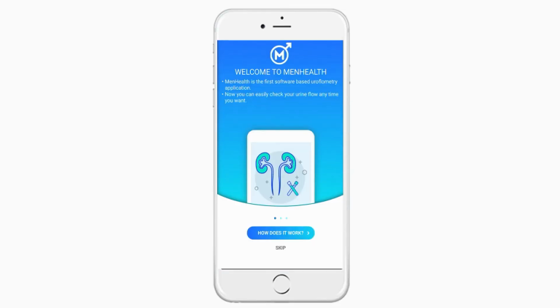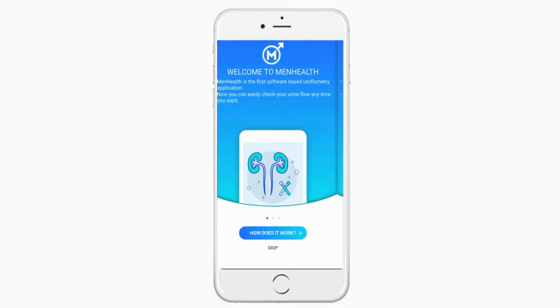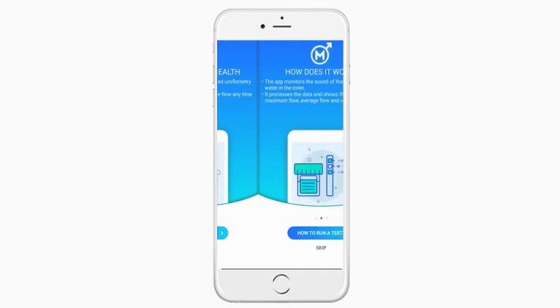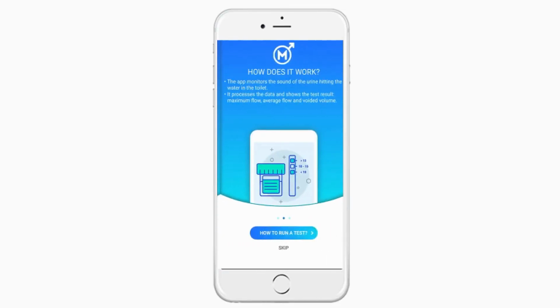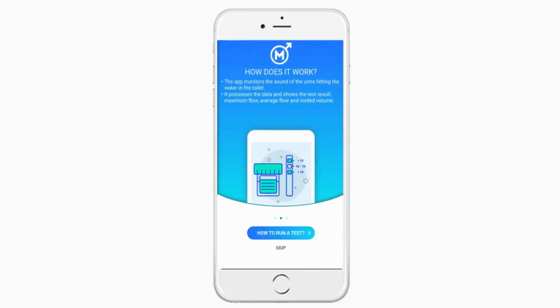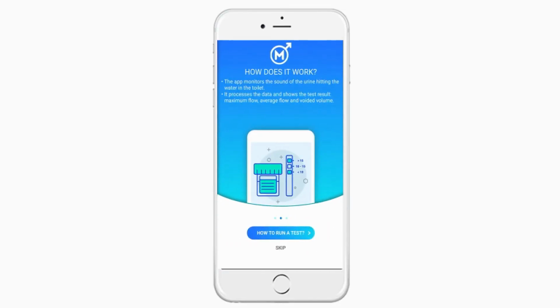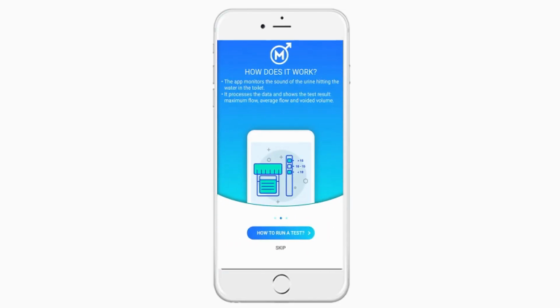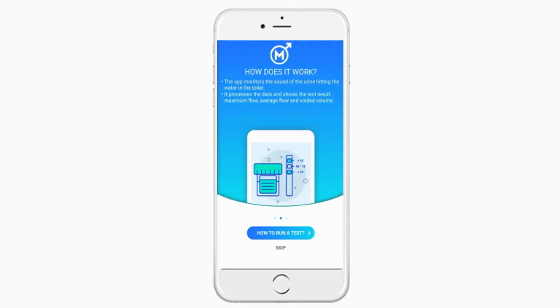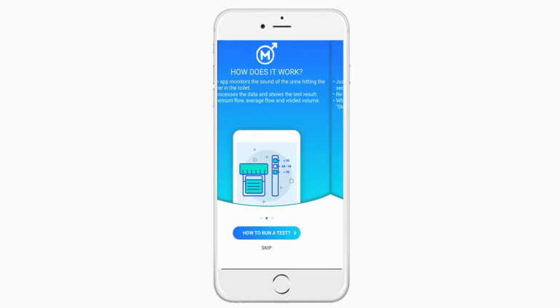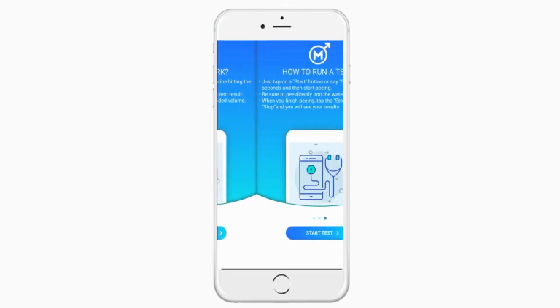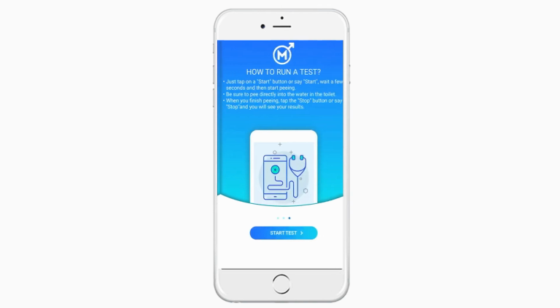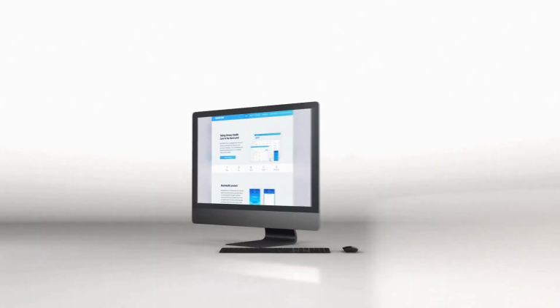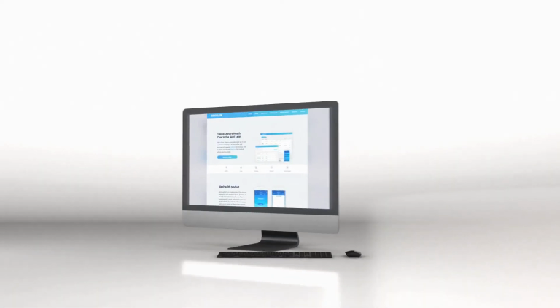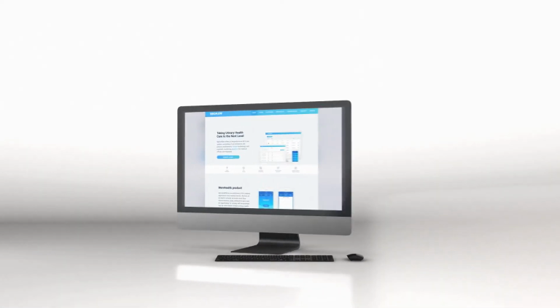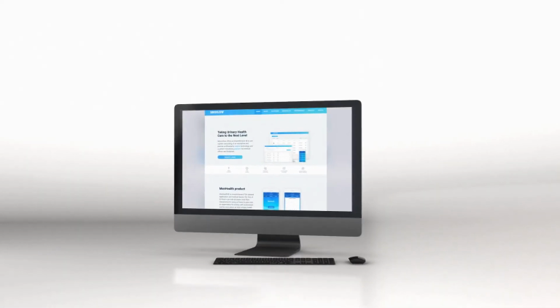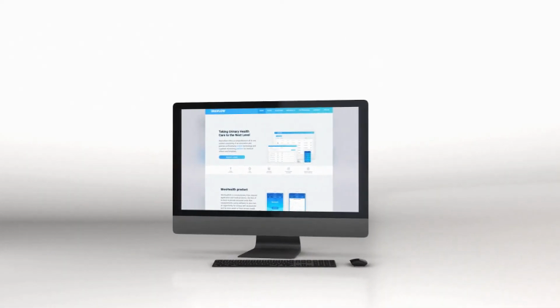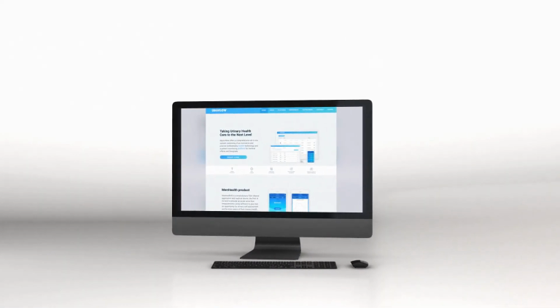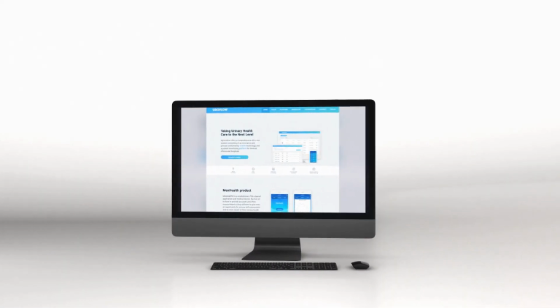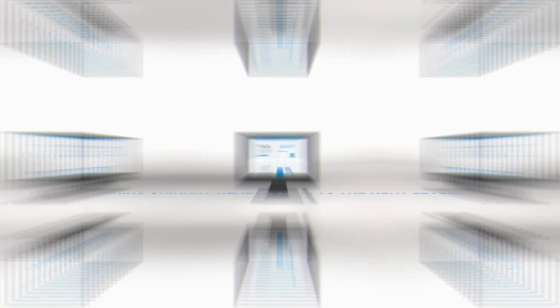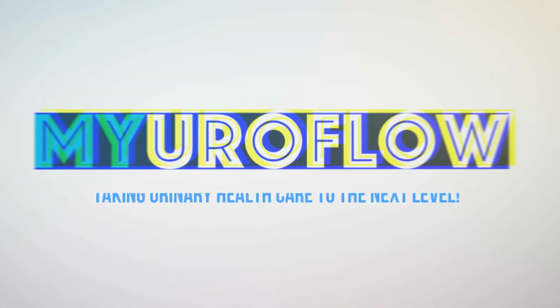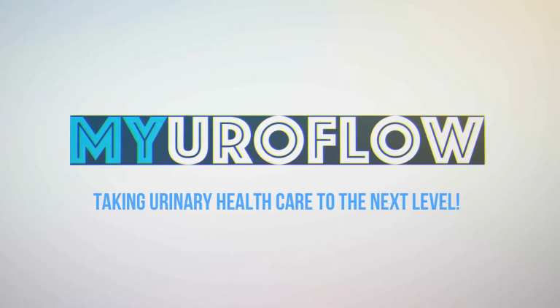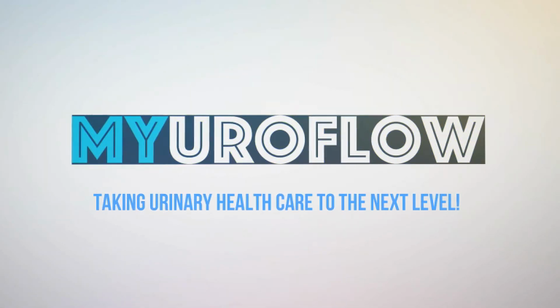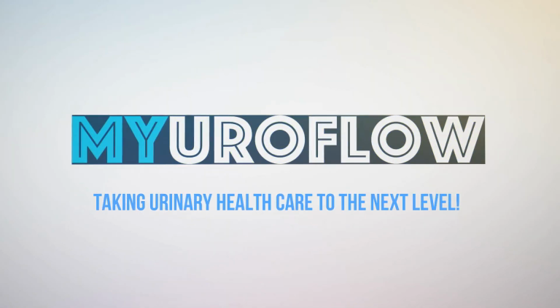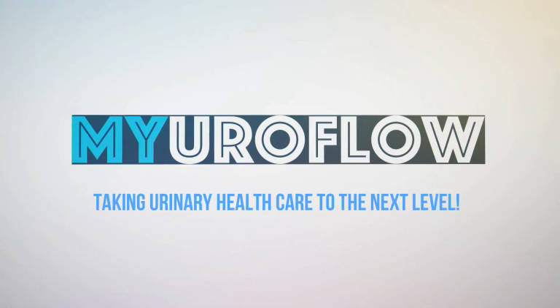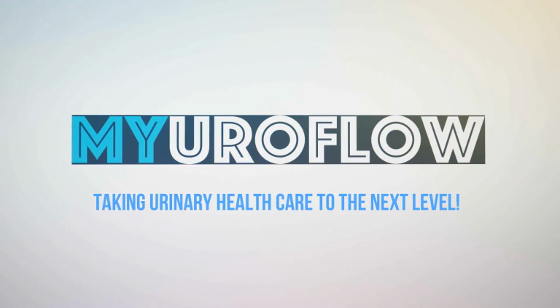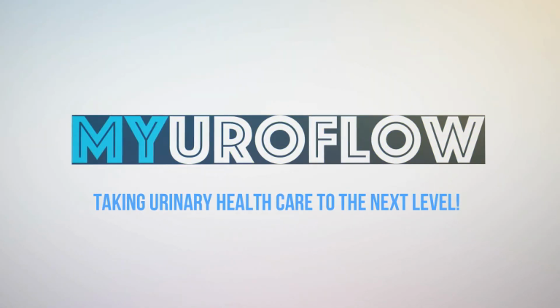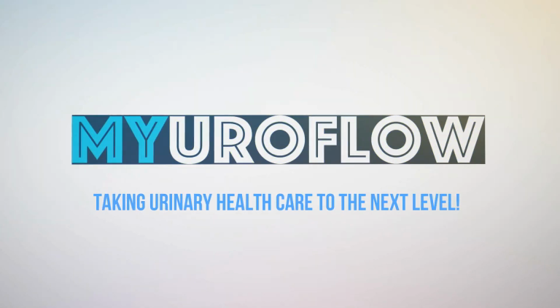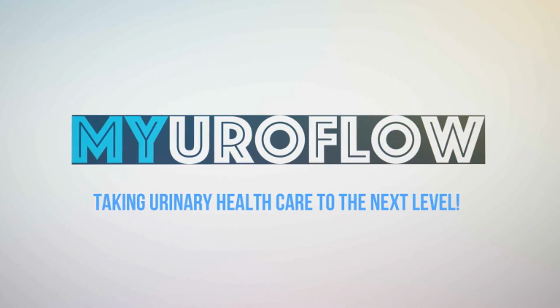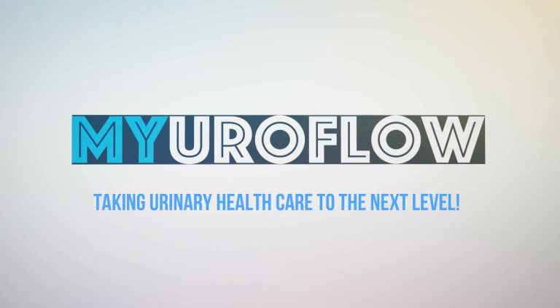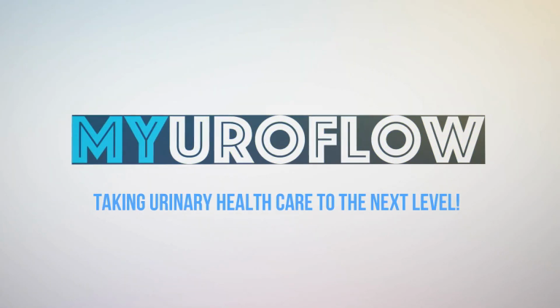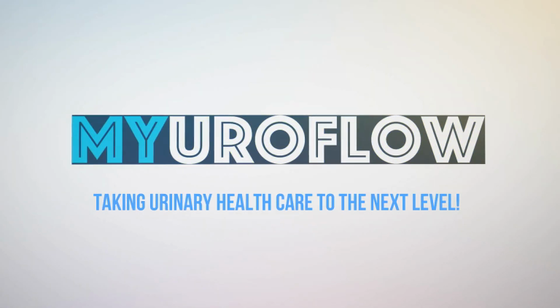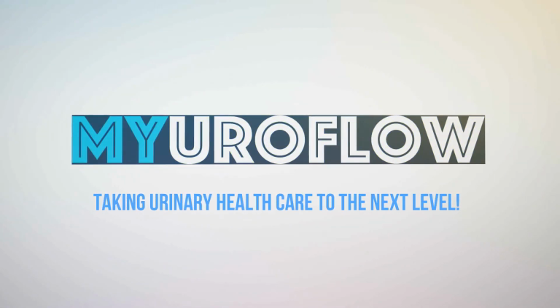sign up for MyUroFlow. MyUroFlow — taking urinary healthcare to the next level.